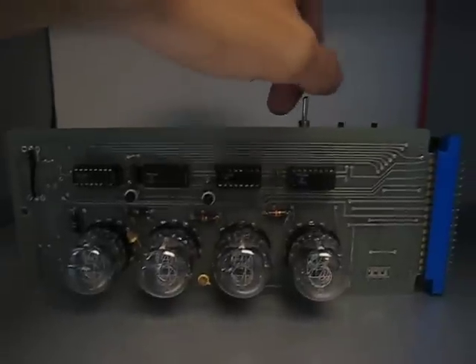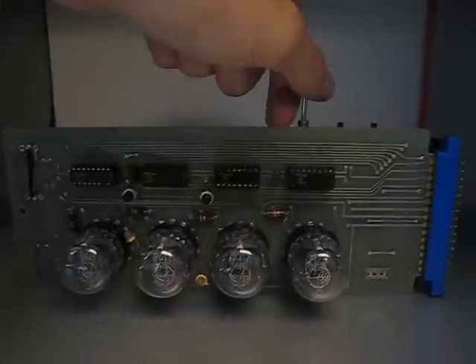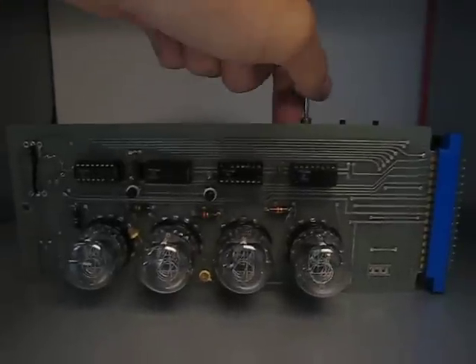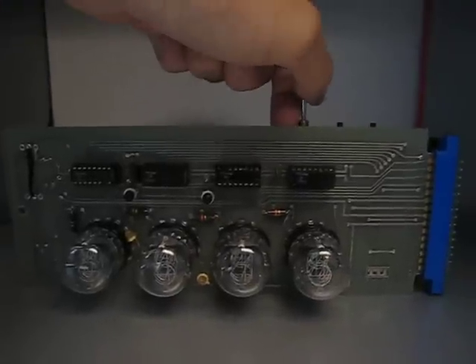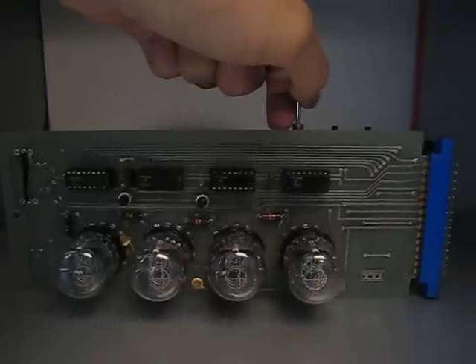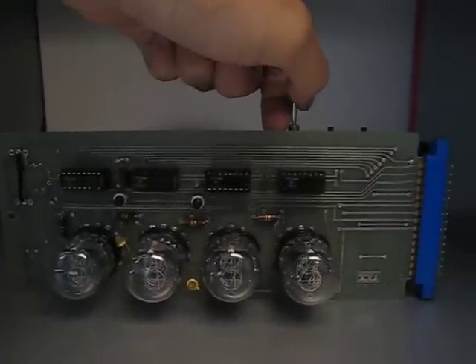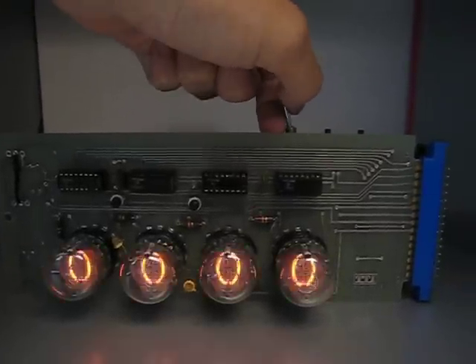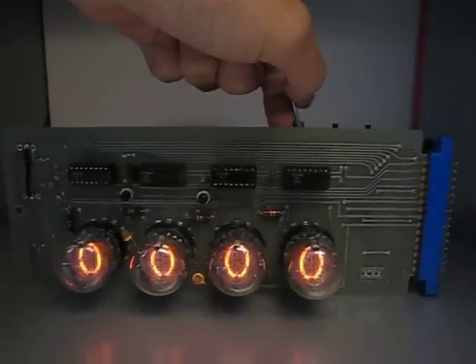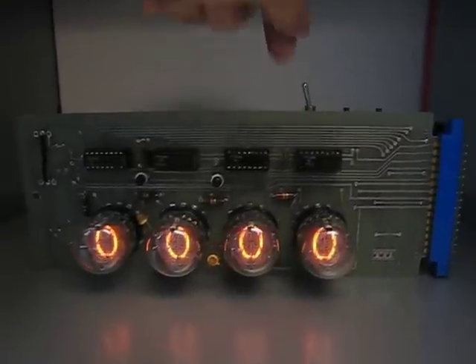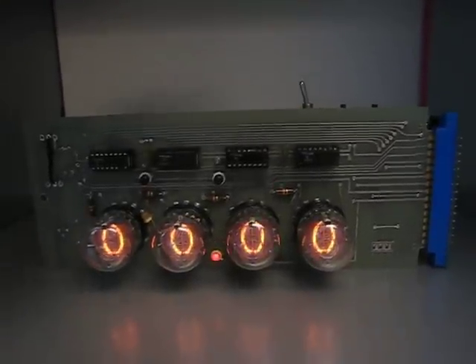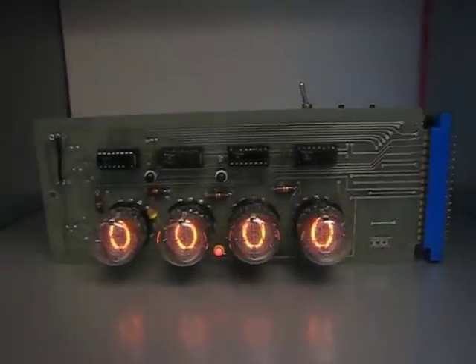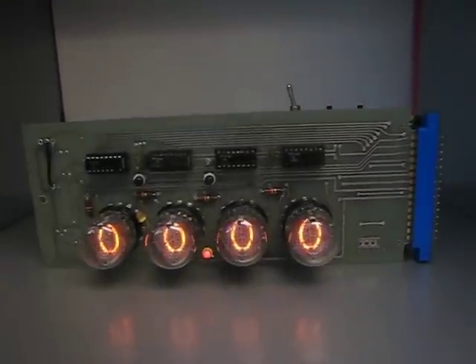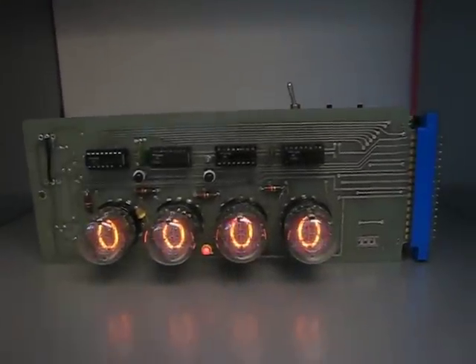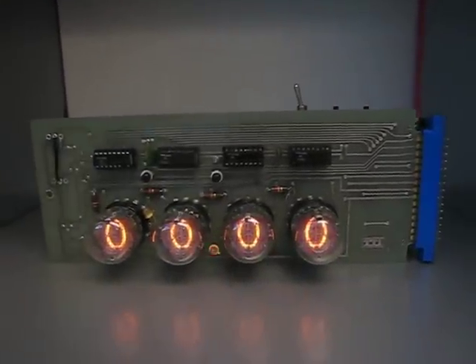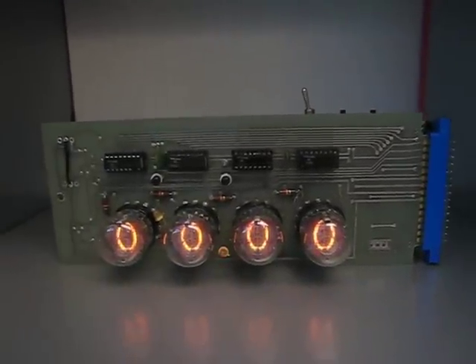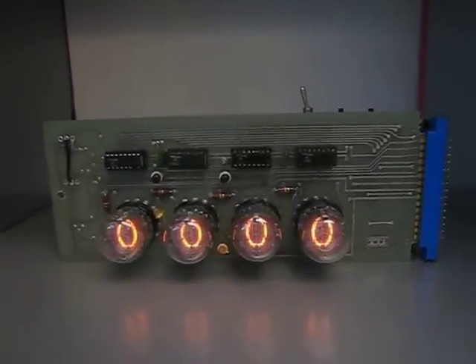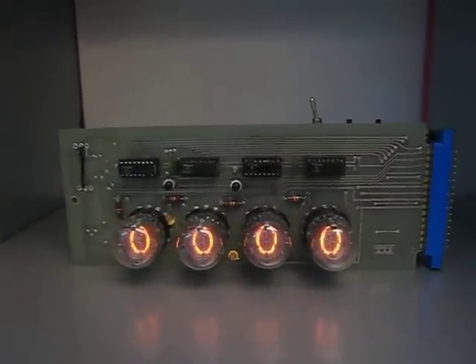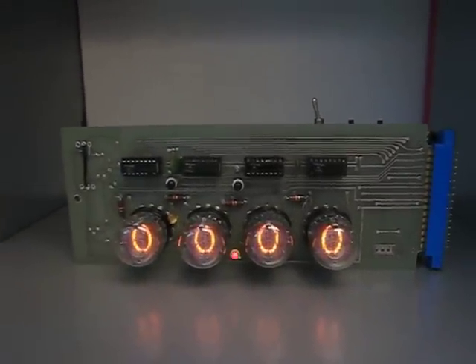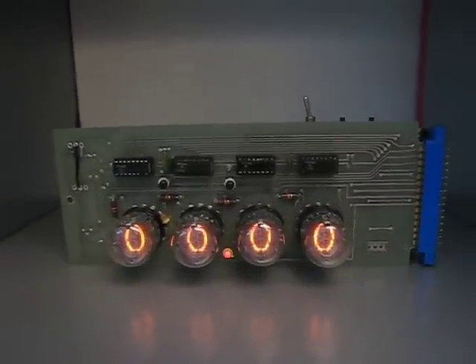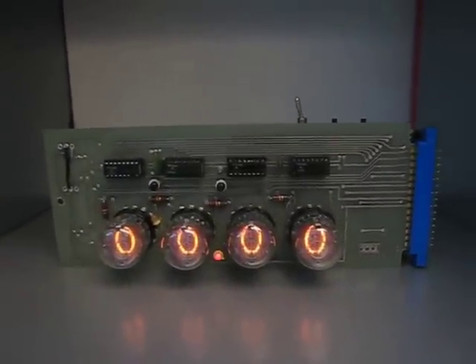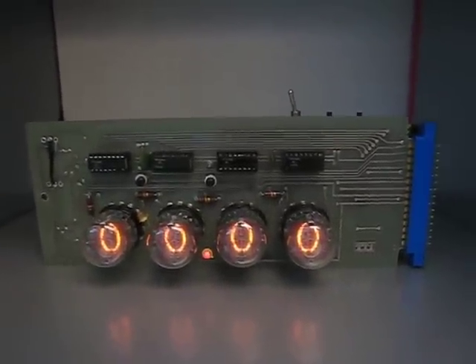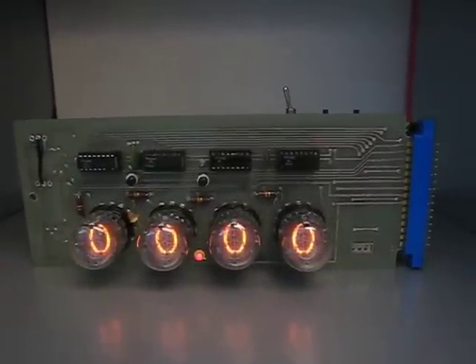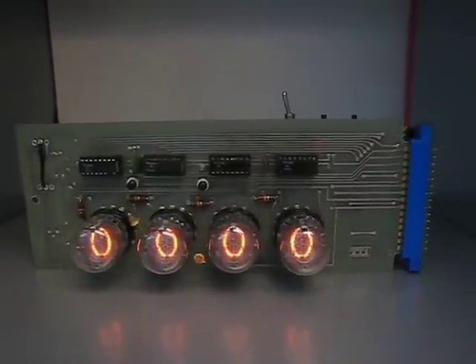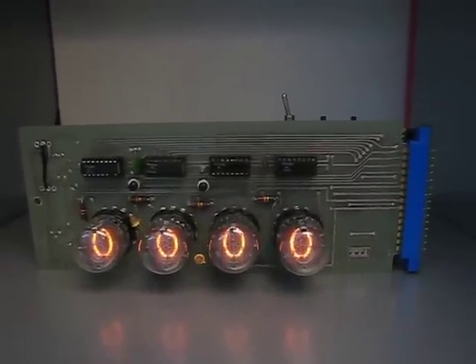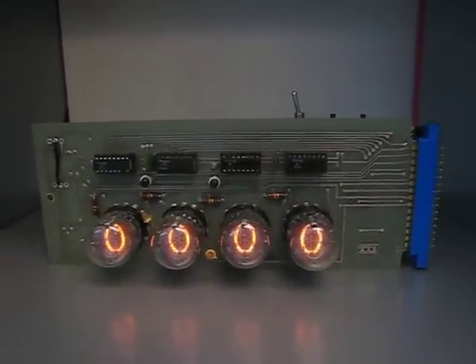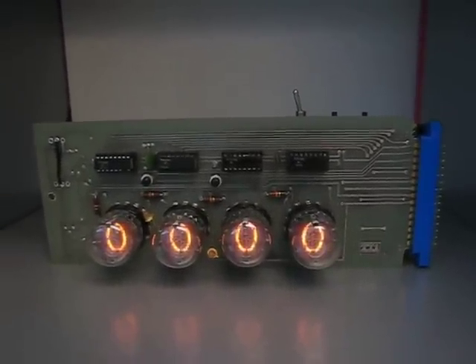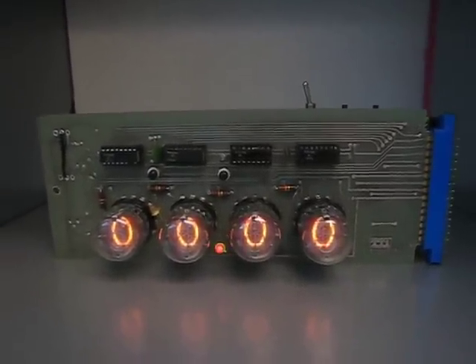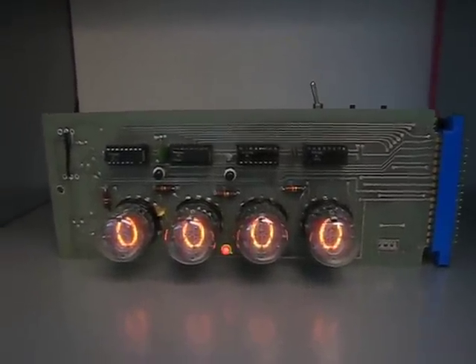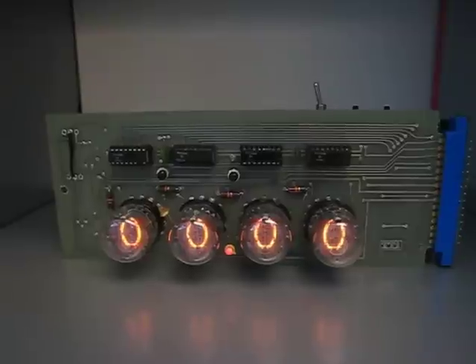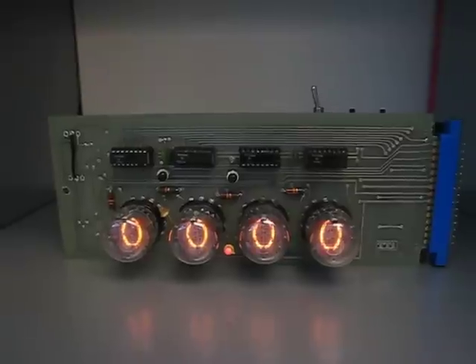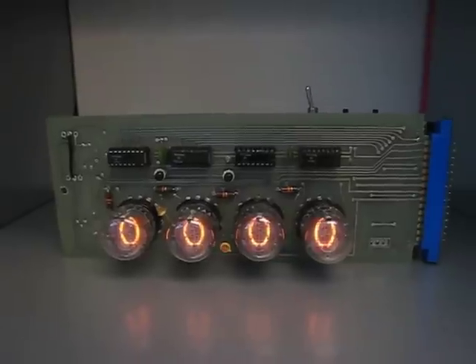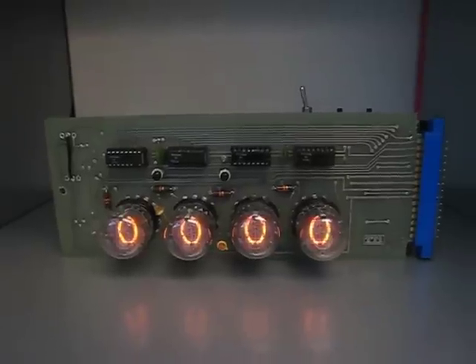We'll turn on the display with this switch. Right now it's just plugged in, so it's set to 12 midnight, January 1st, 2000.